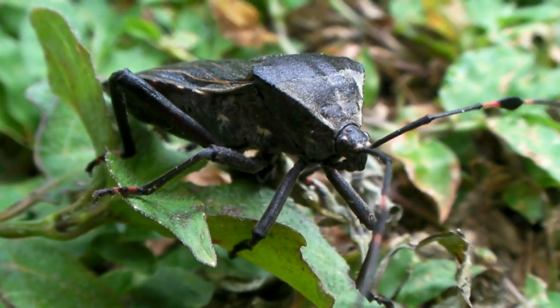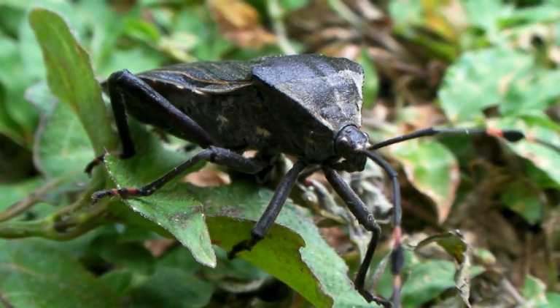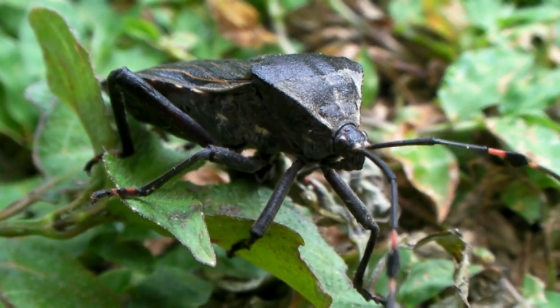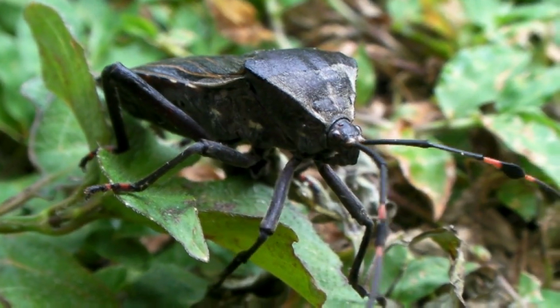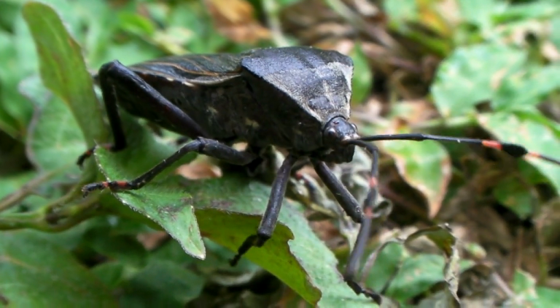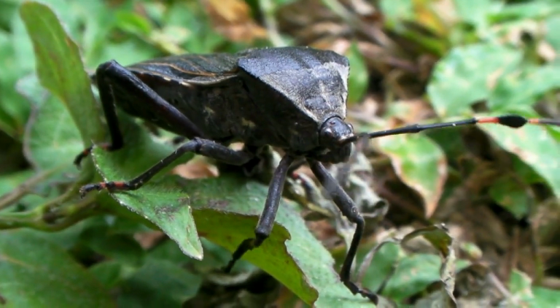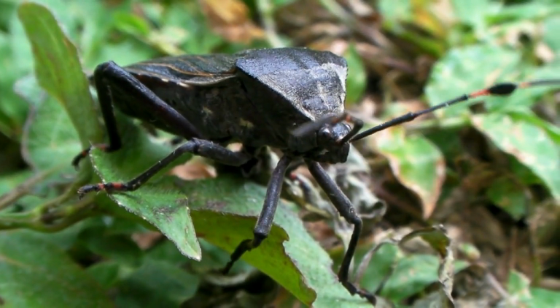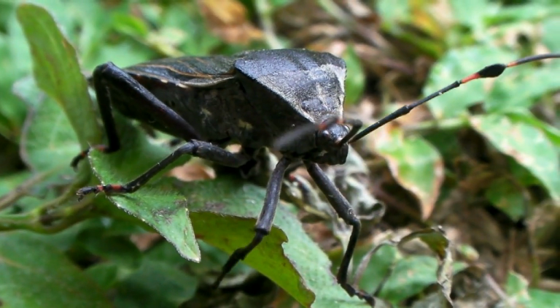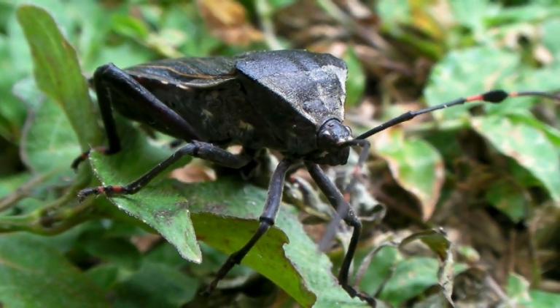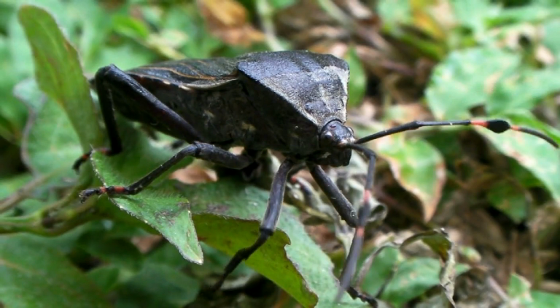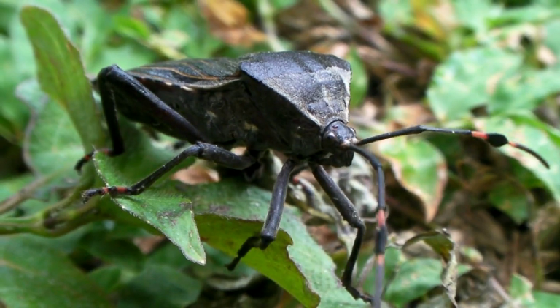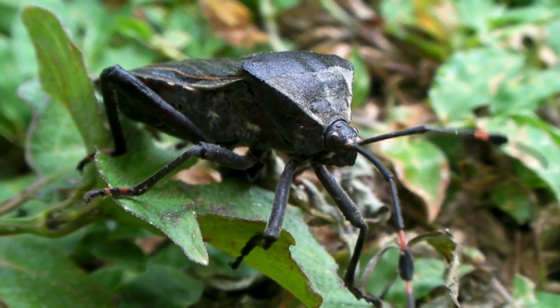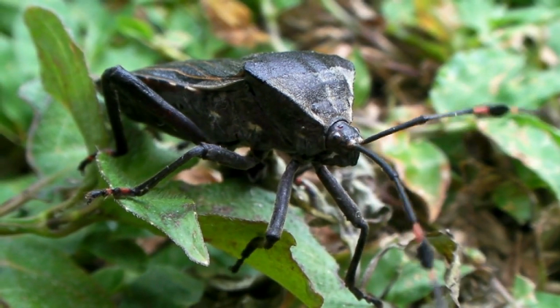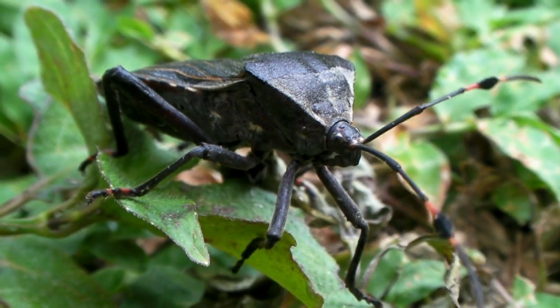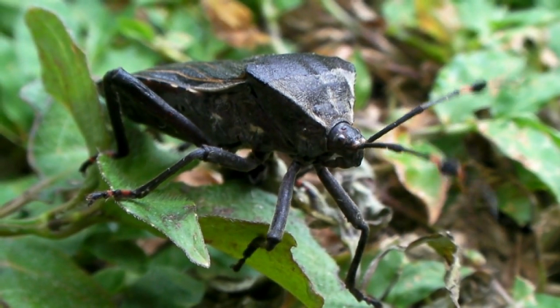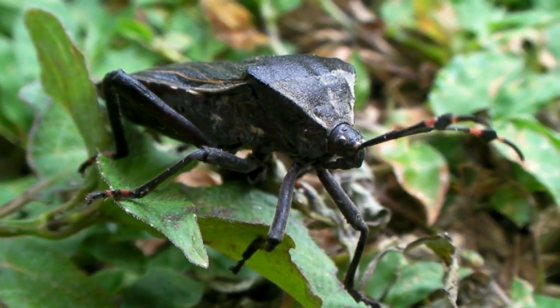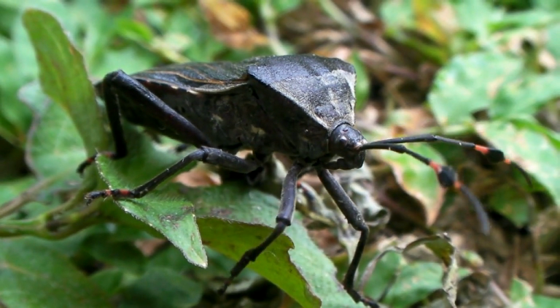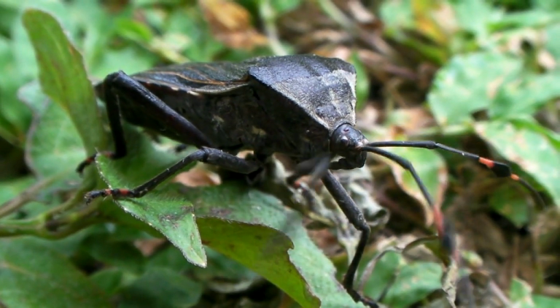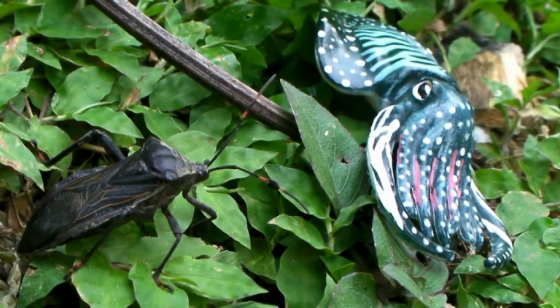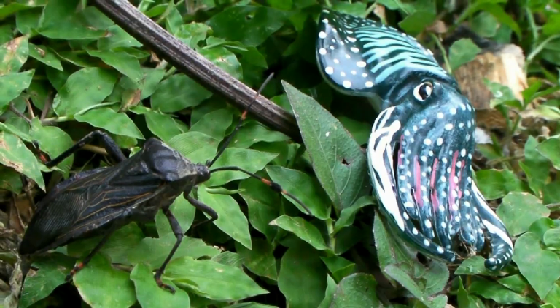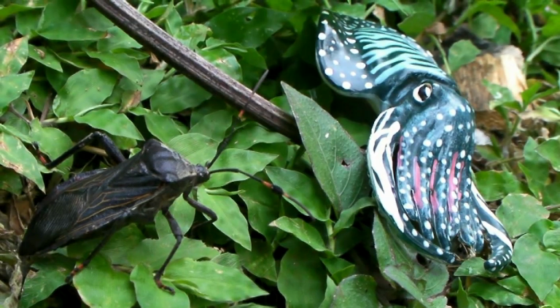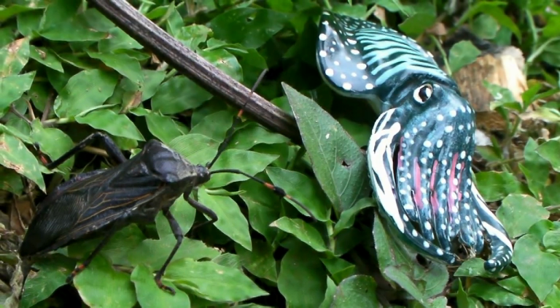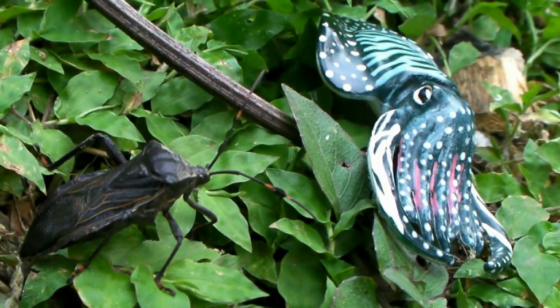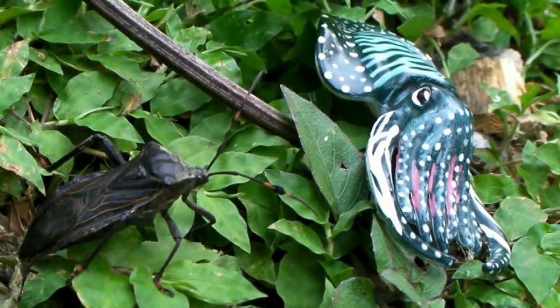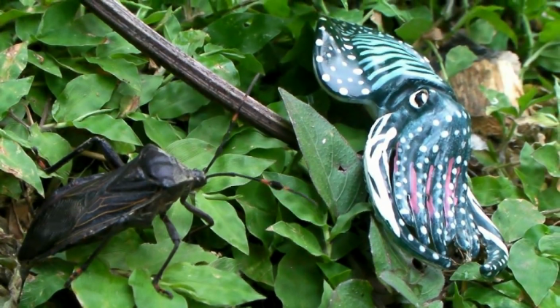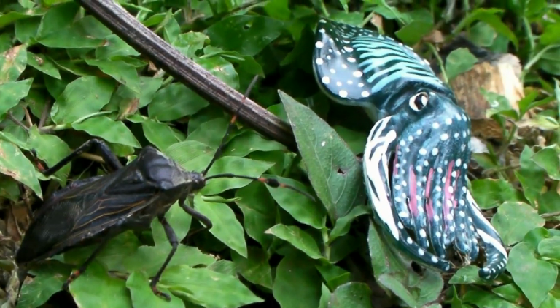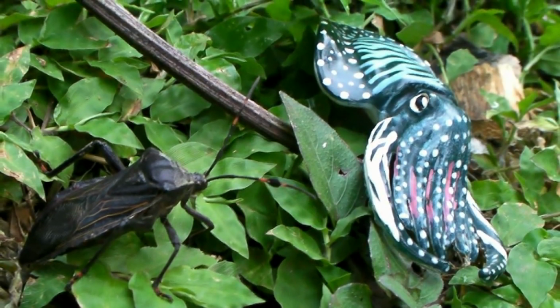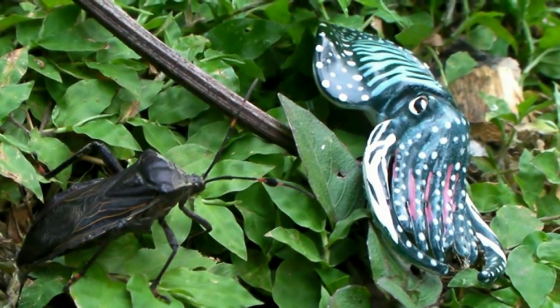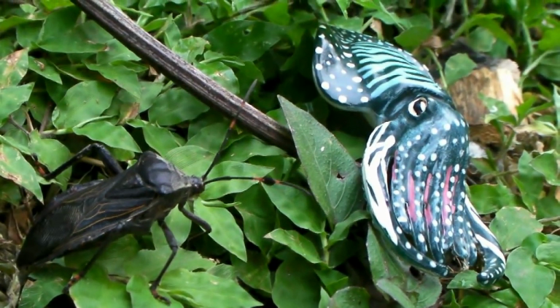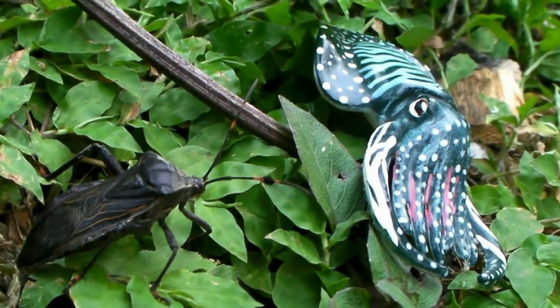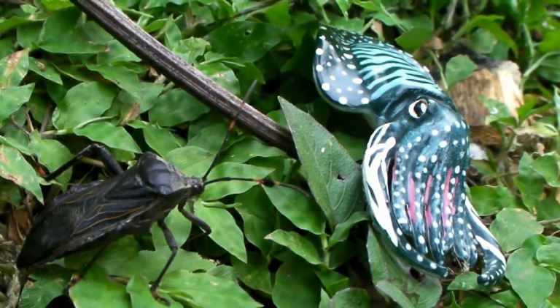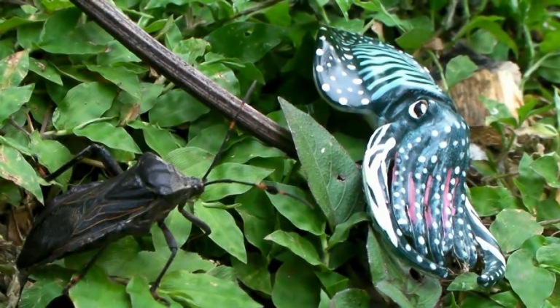Adults of Thasus acutangulus are much less colorful. They are rather drab, heavy-bodied bugs.